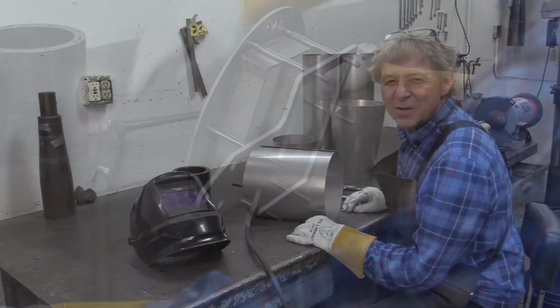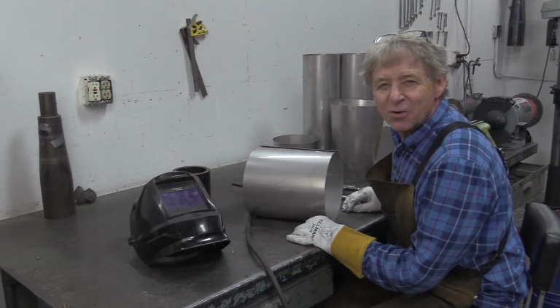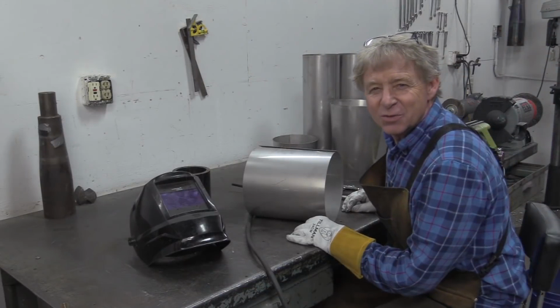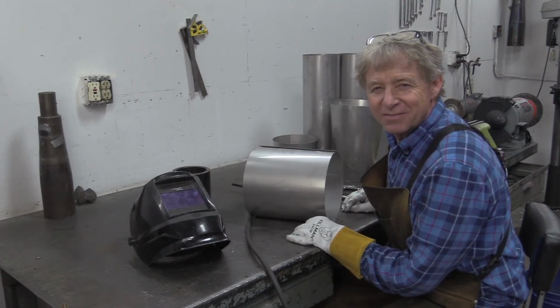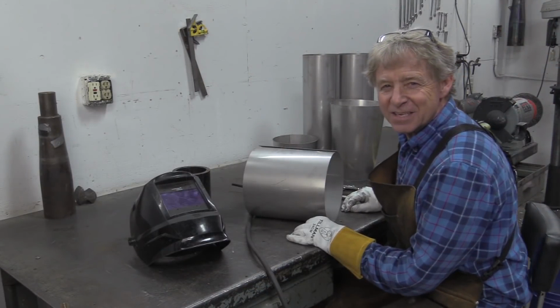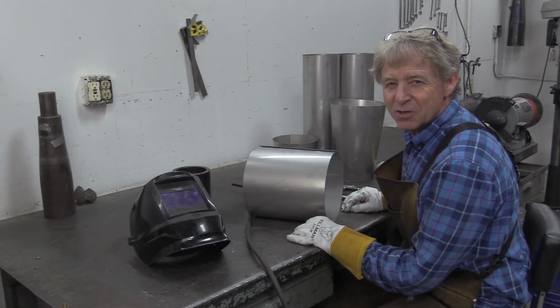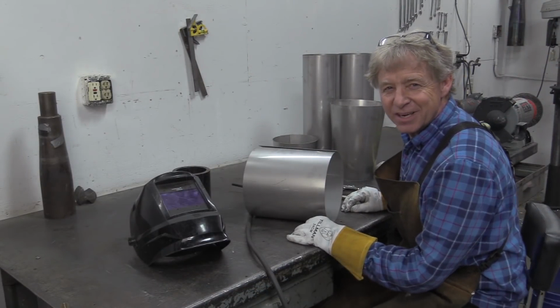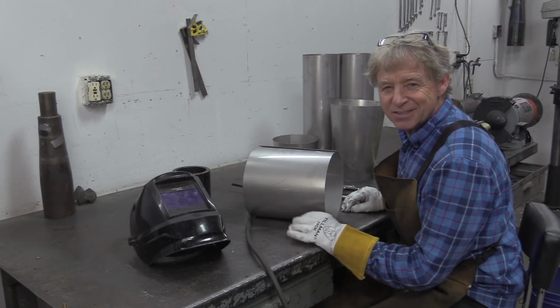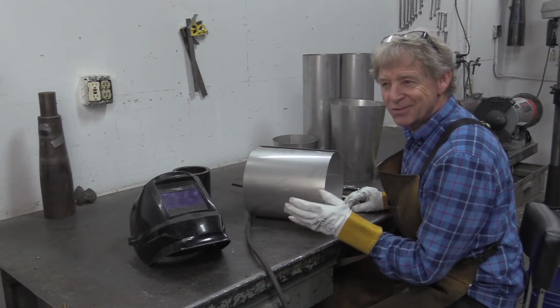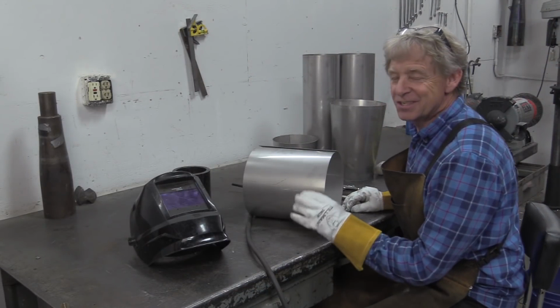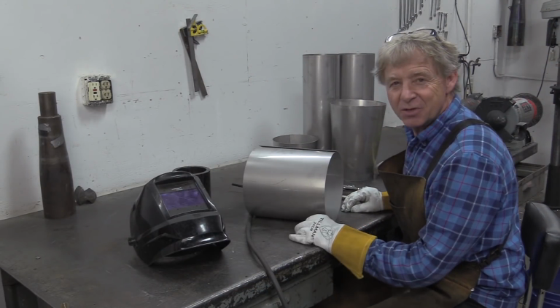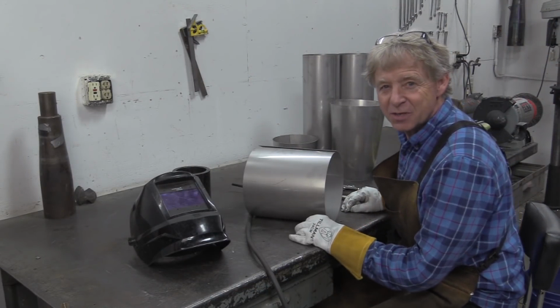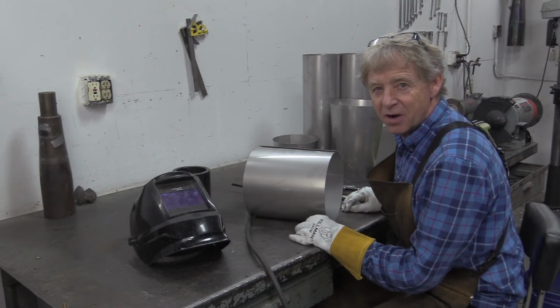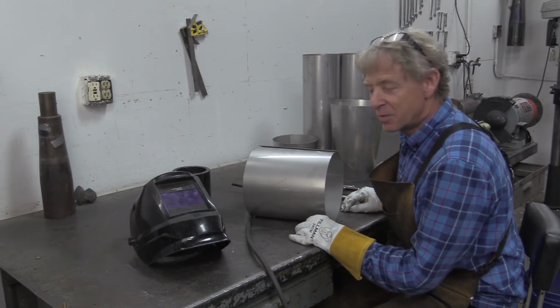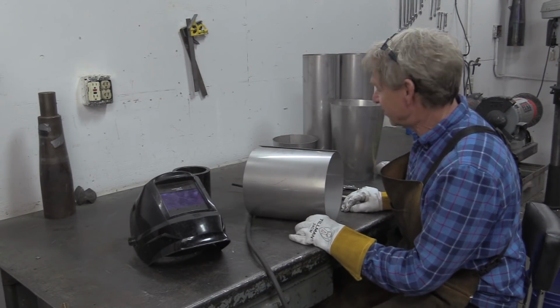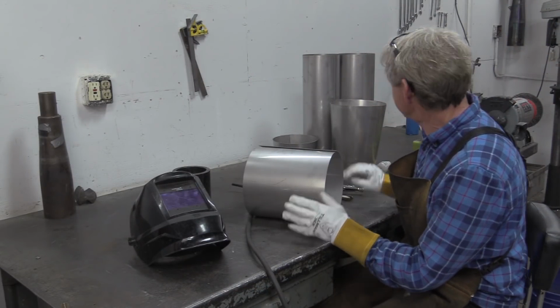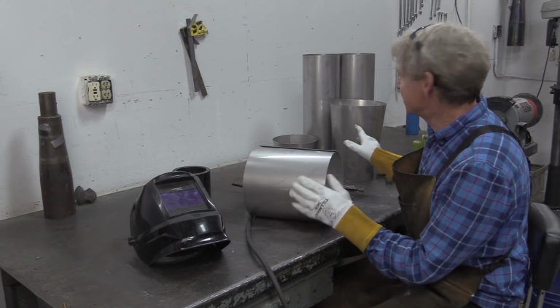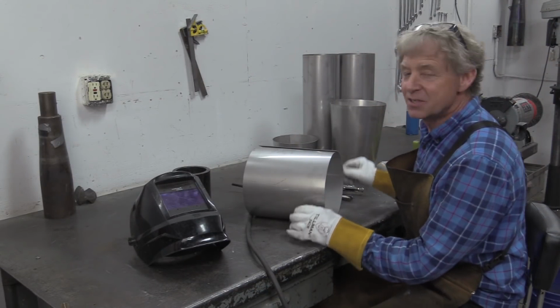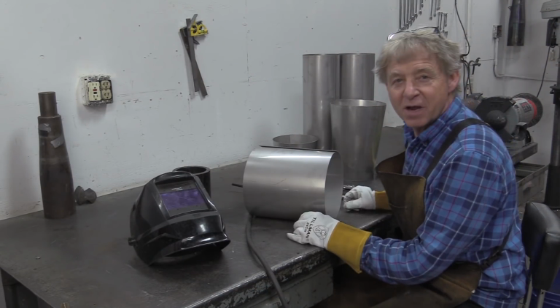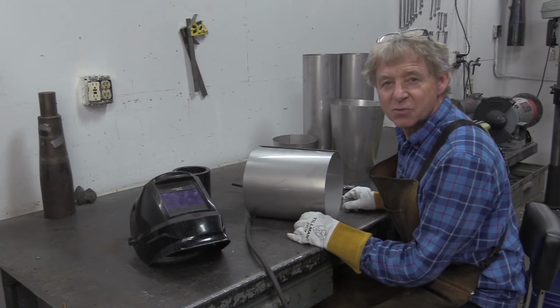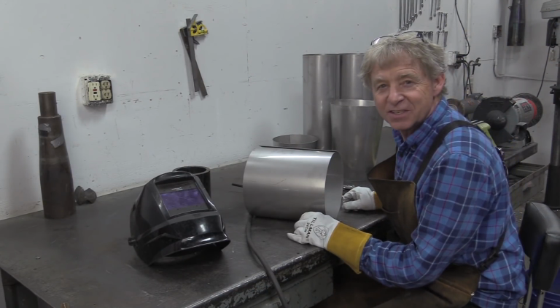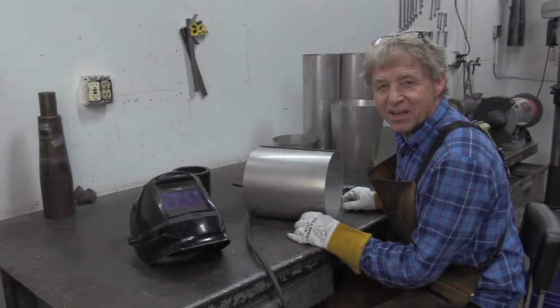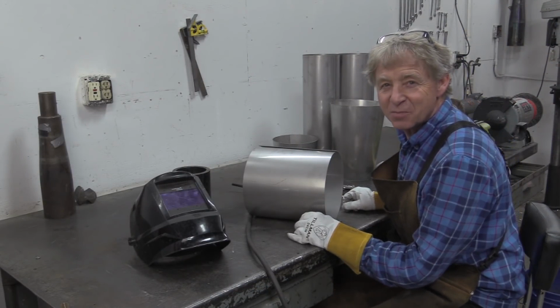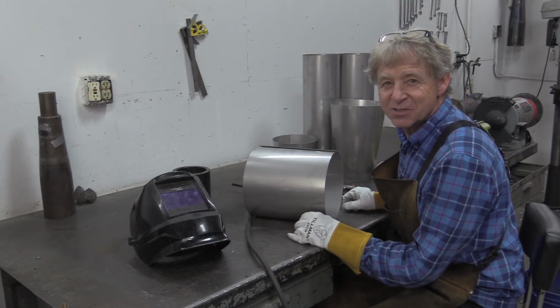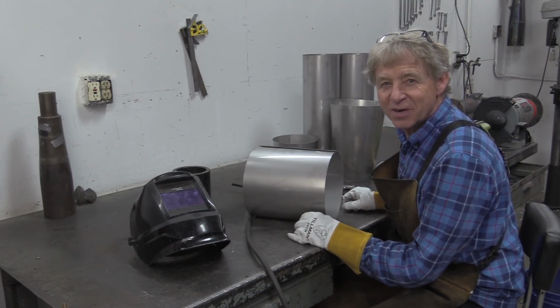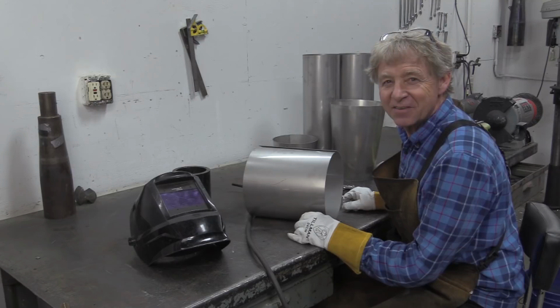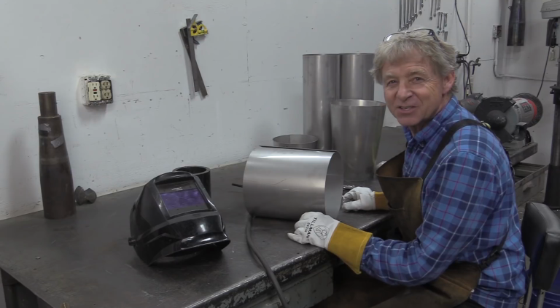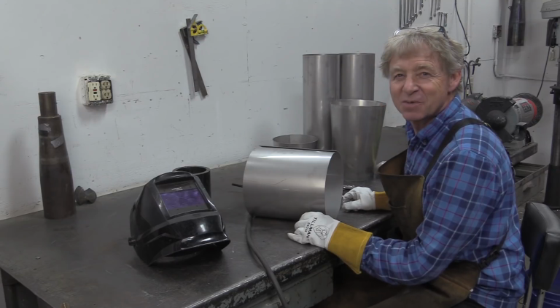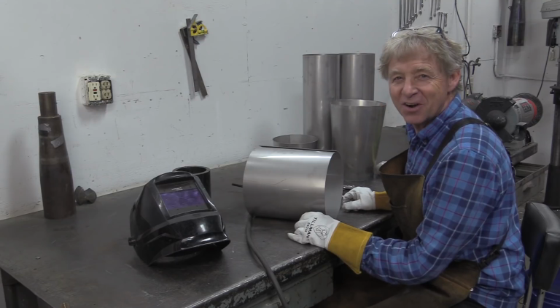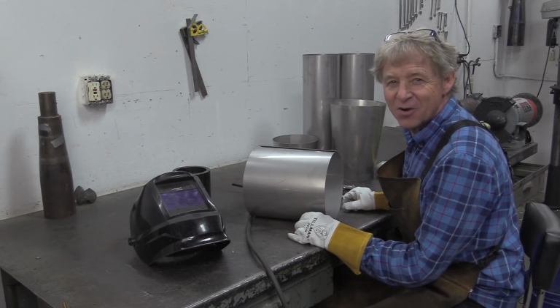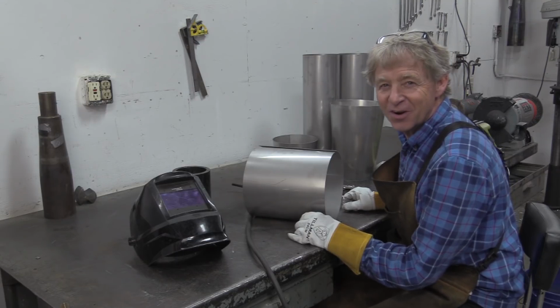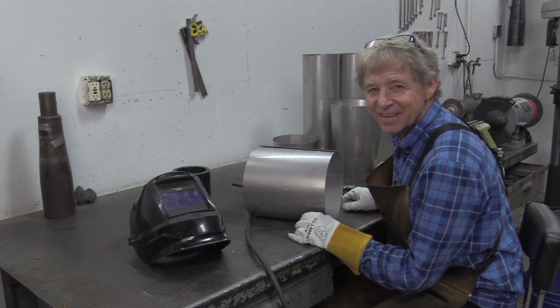We'll go into a little fast motion here and some cheesy music probably, and I'll get the rest of these pipes welded together. Pretty soon we're going to have an engine to put on our go-kart.